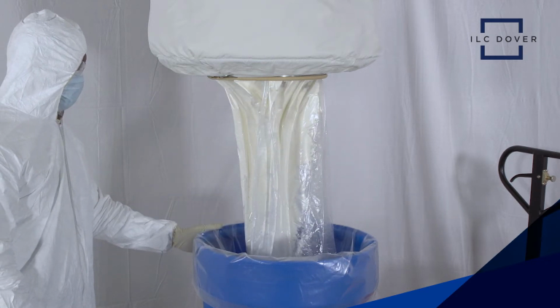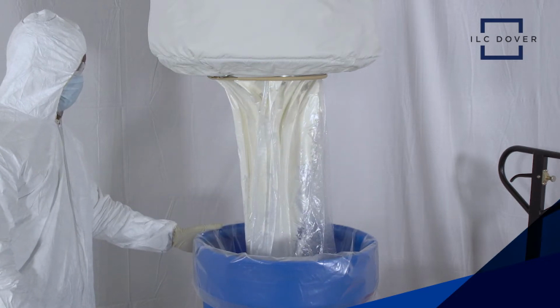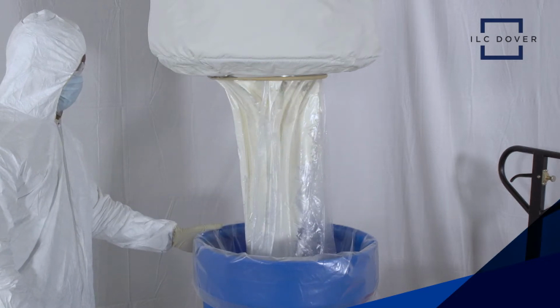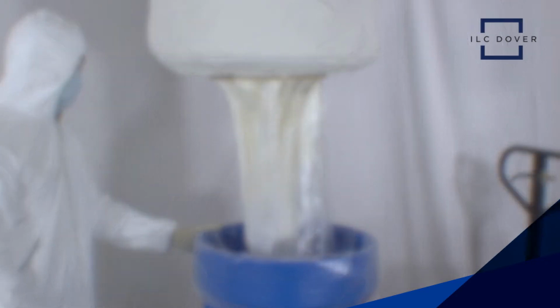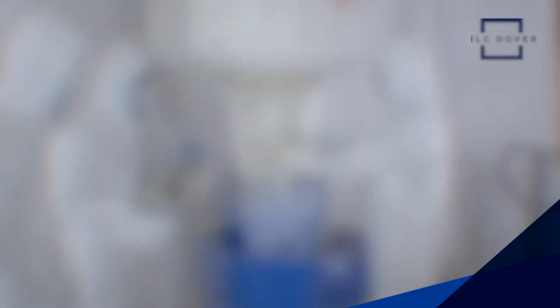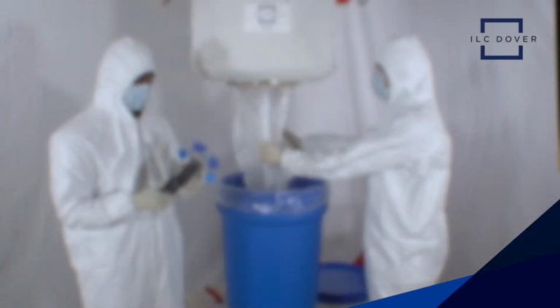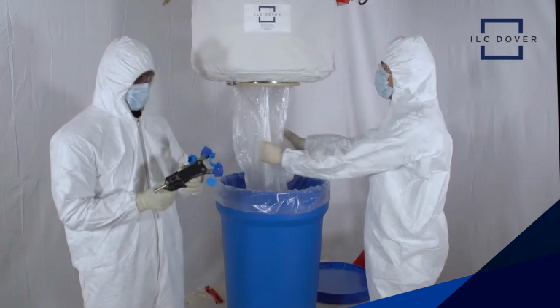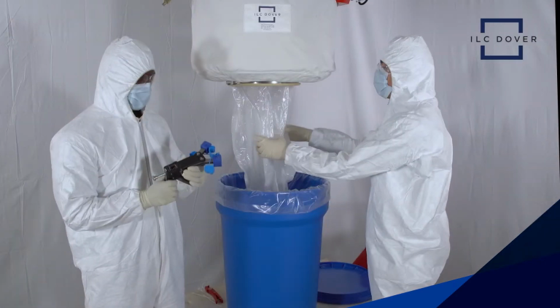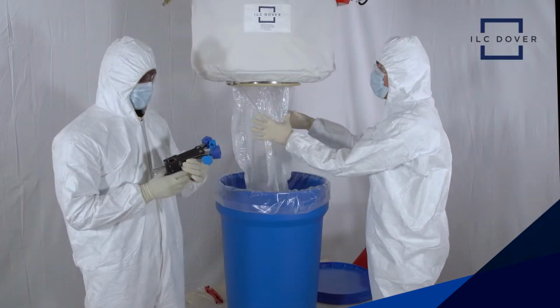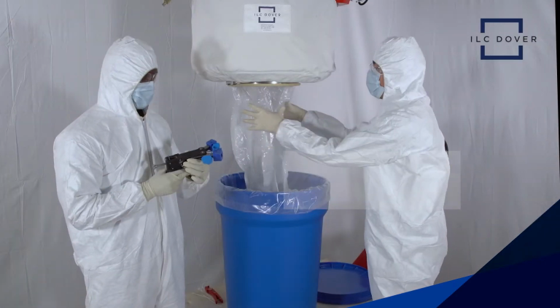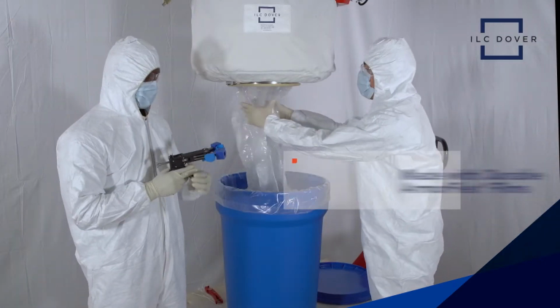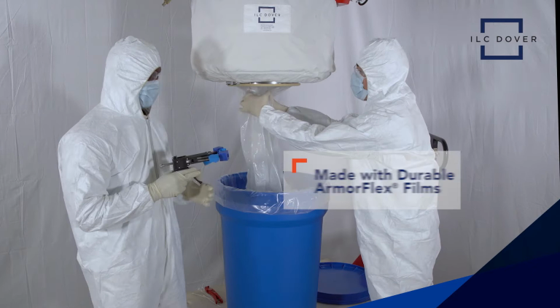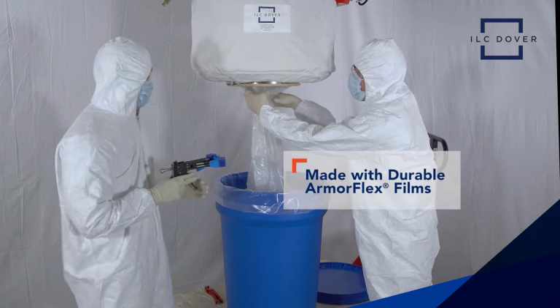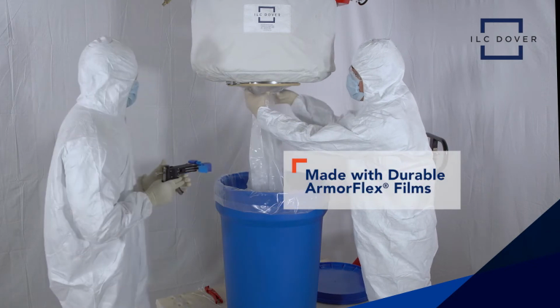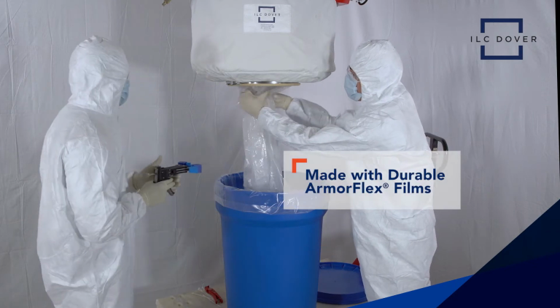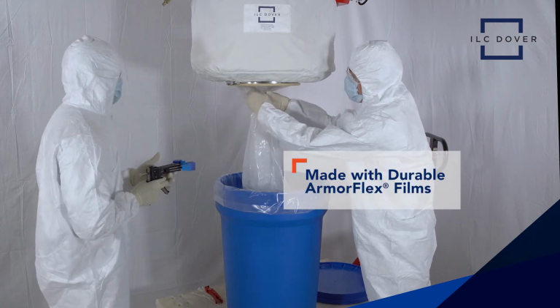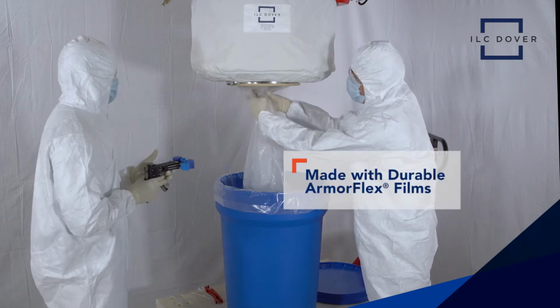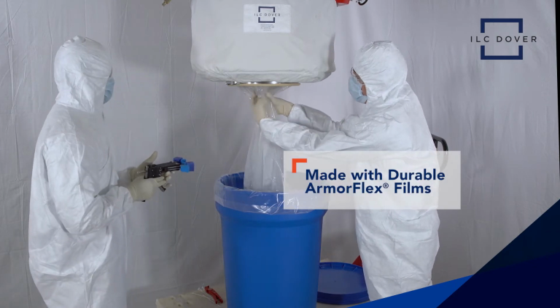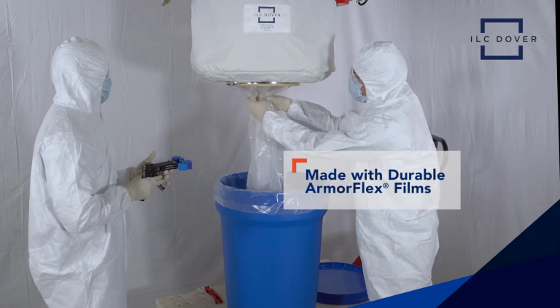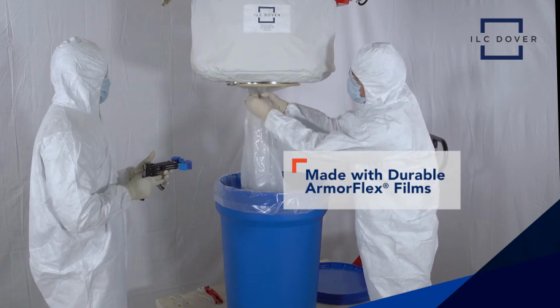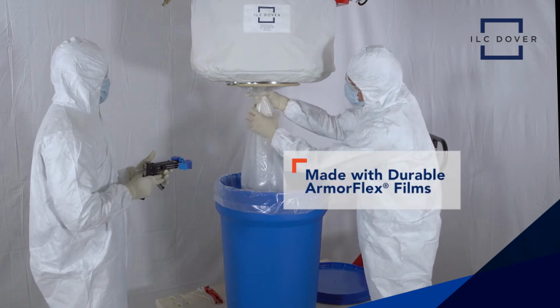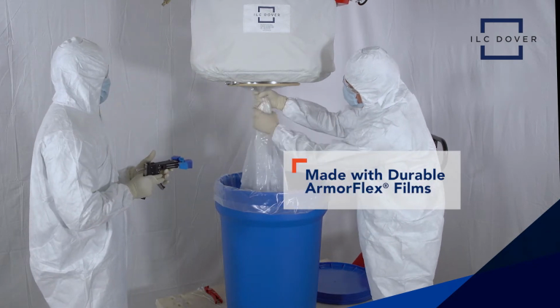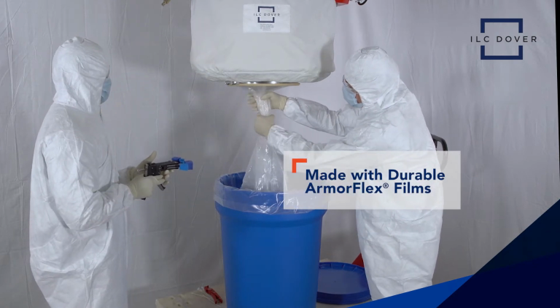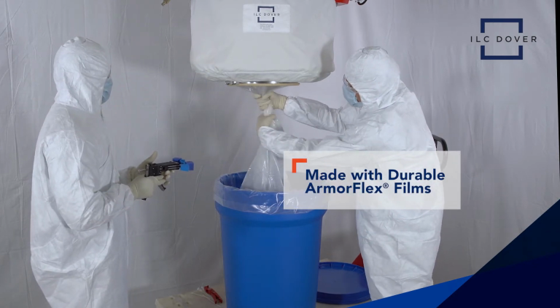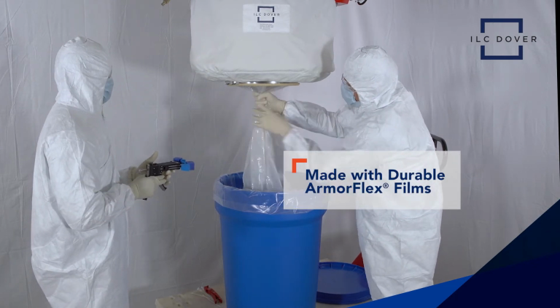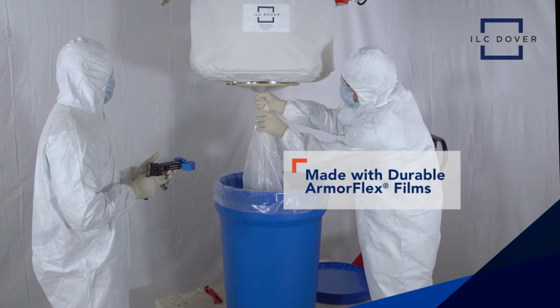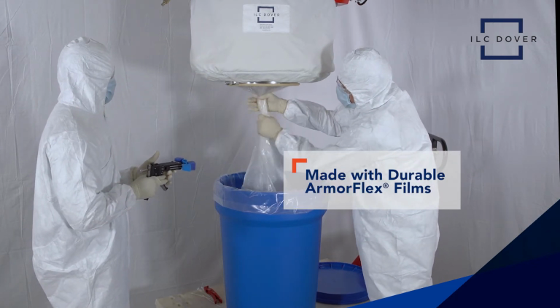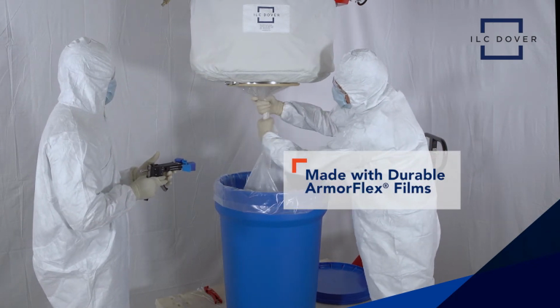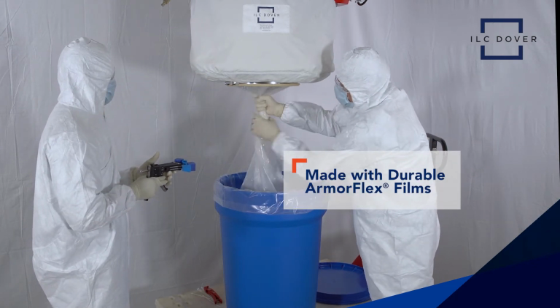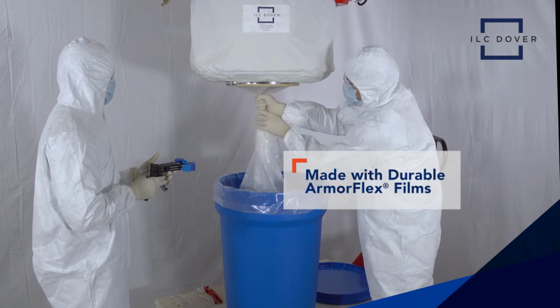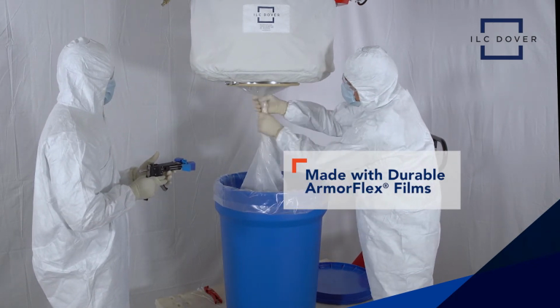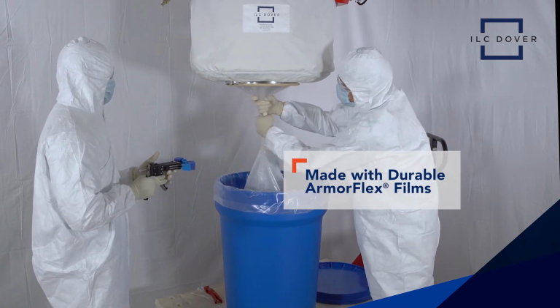Made with durable ArmorFlex film, continuous liners have been shown to provide containment levels below 1 nanogram per cubic meter.